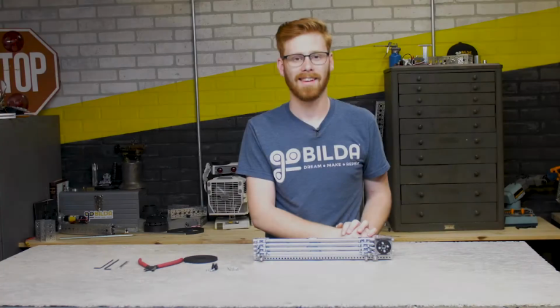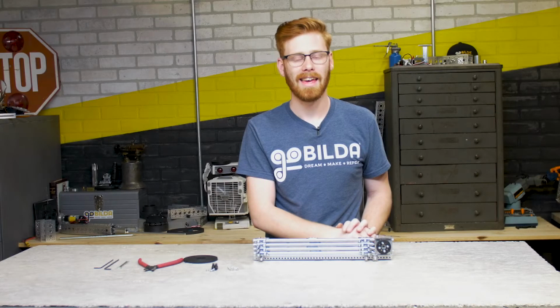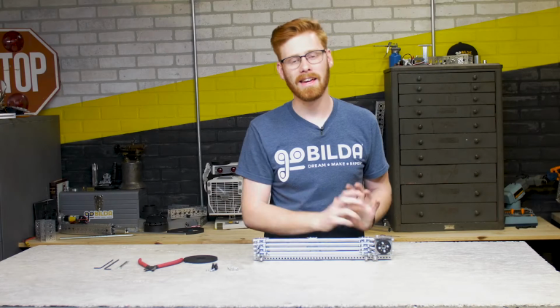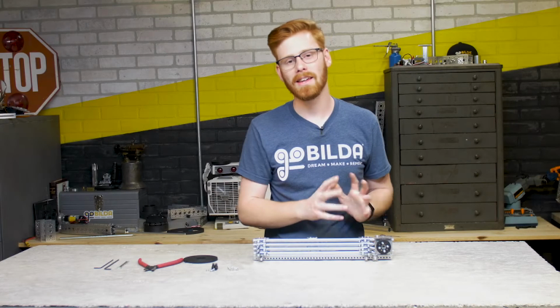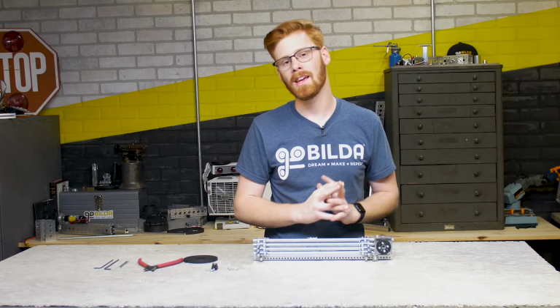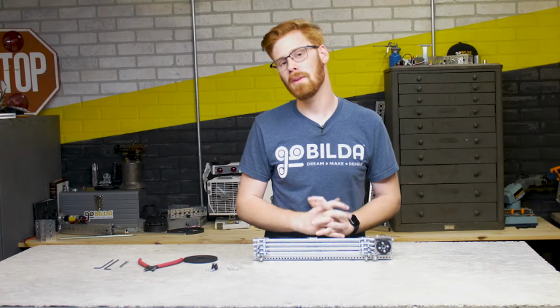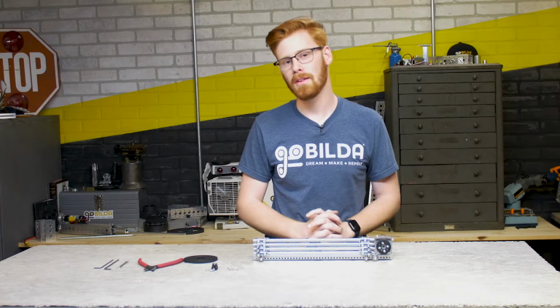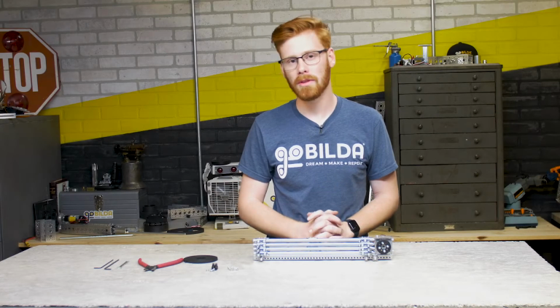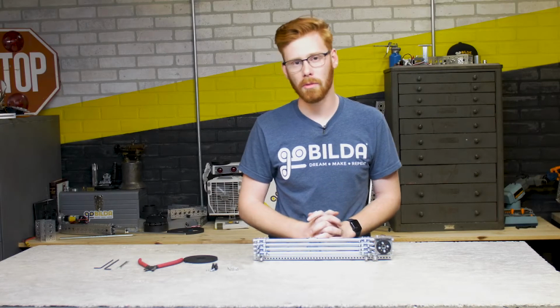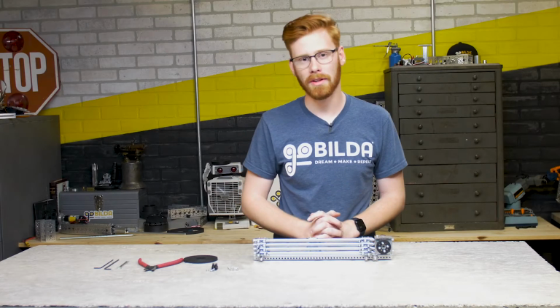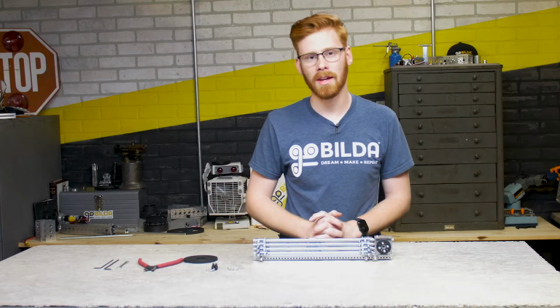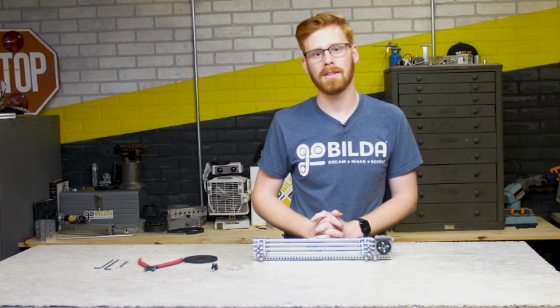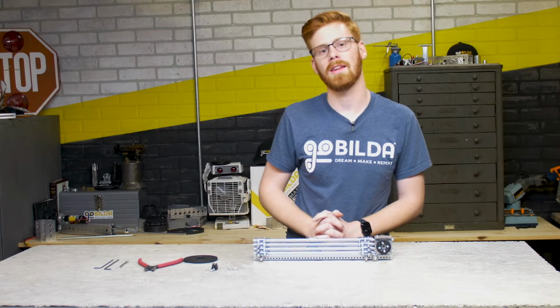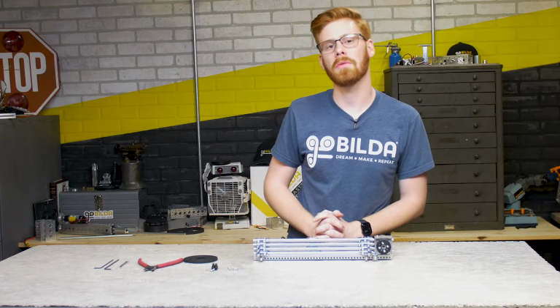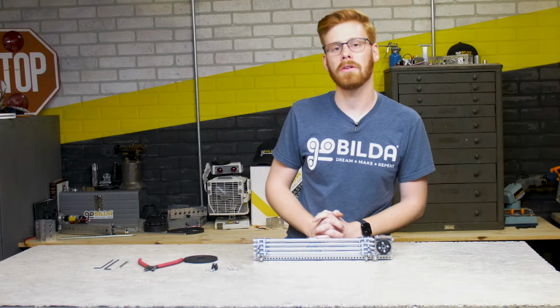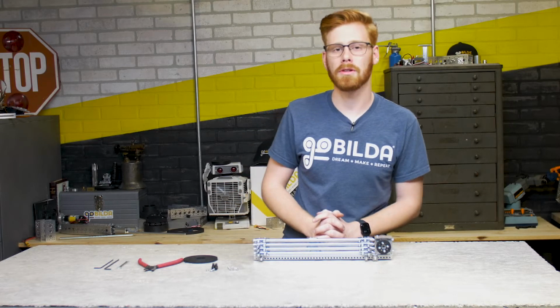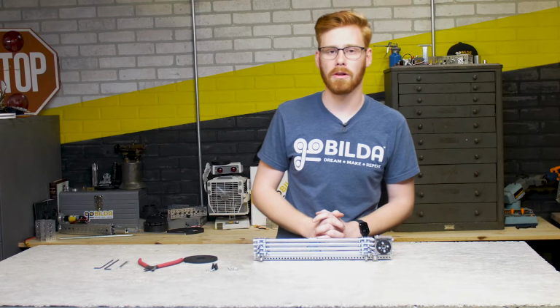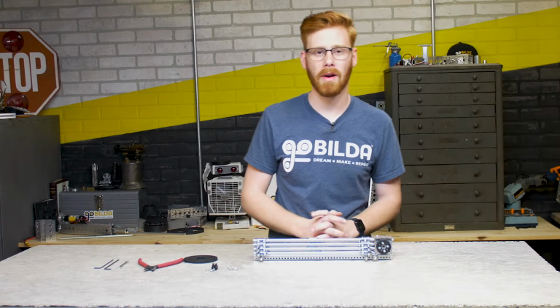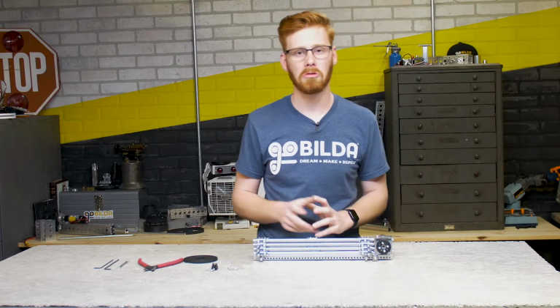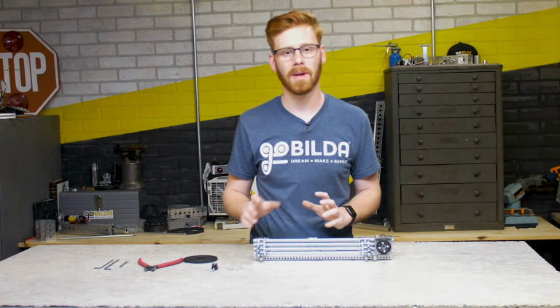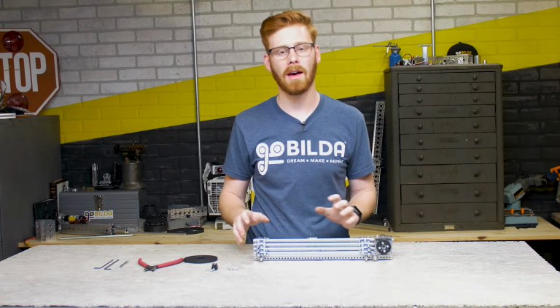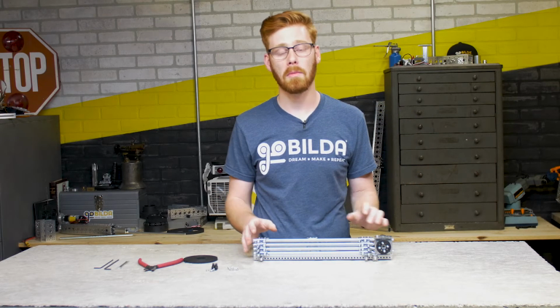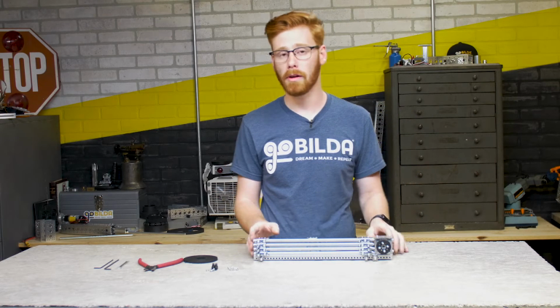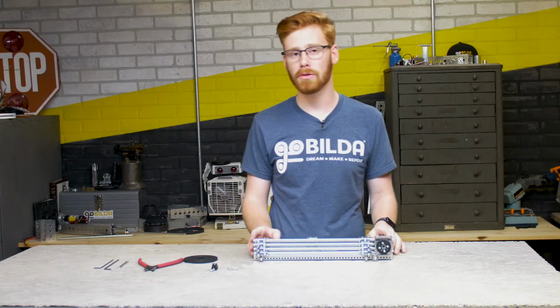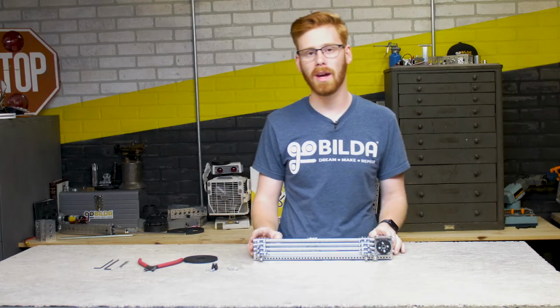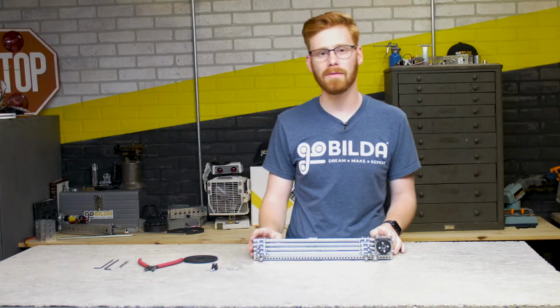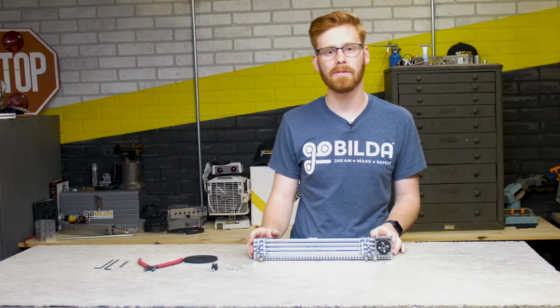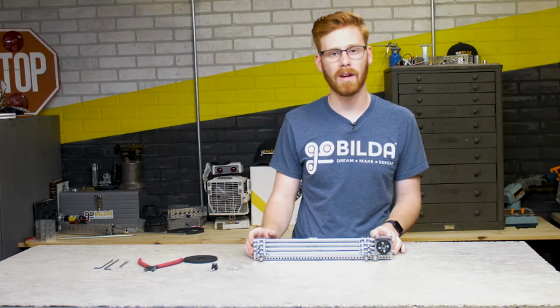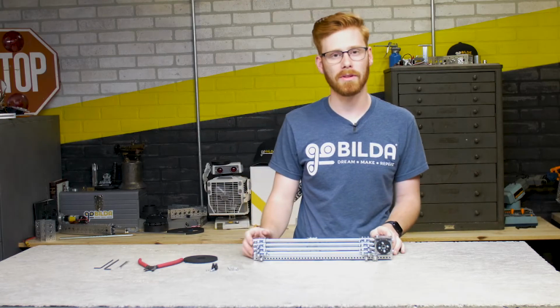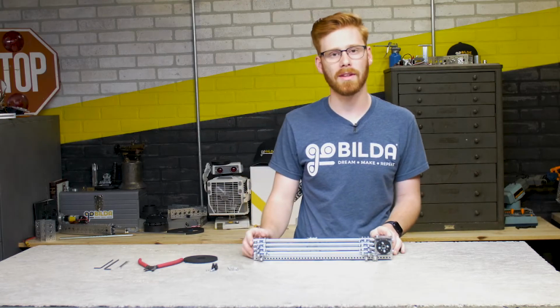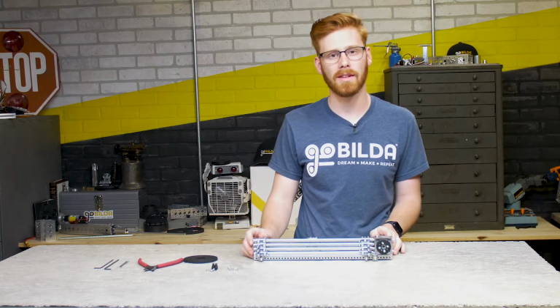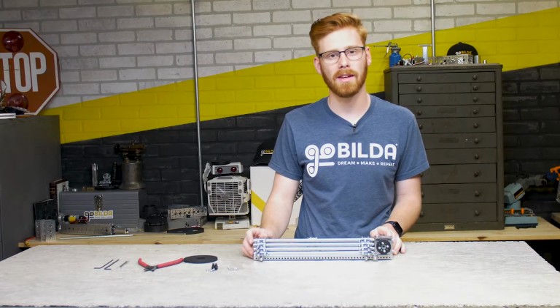Hey guys, I'm Ethan with Gobilba and today we're going to show you how to rig up a belt drive Viper slide kit.